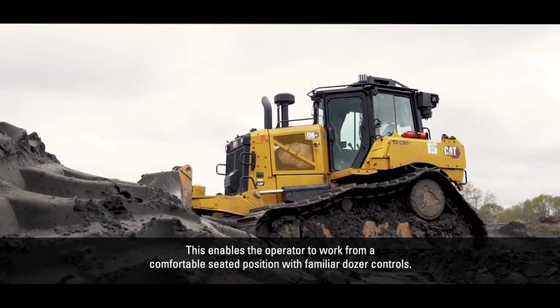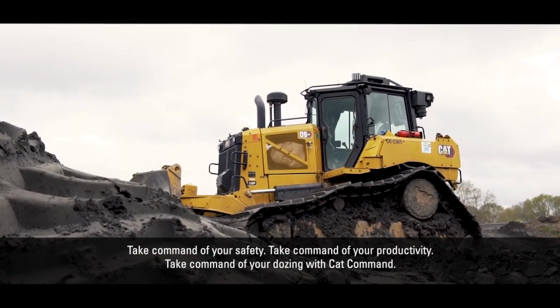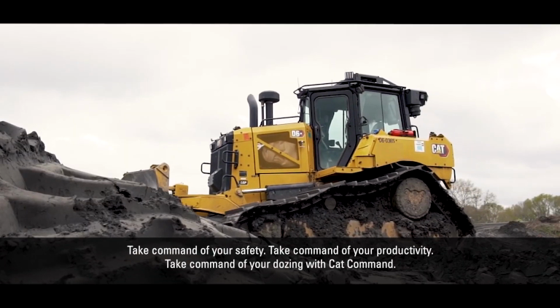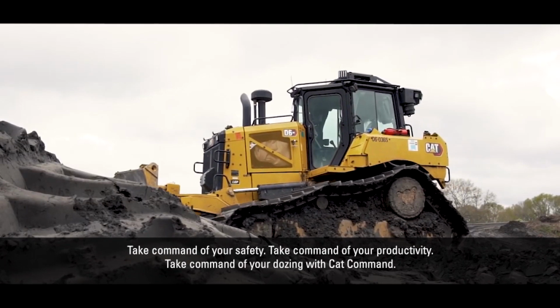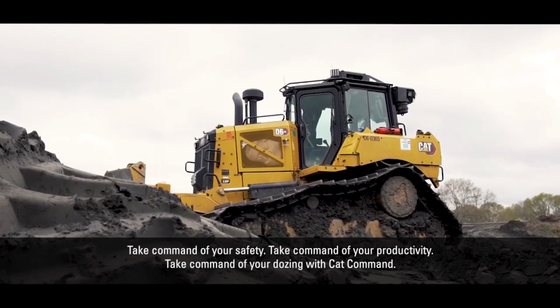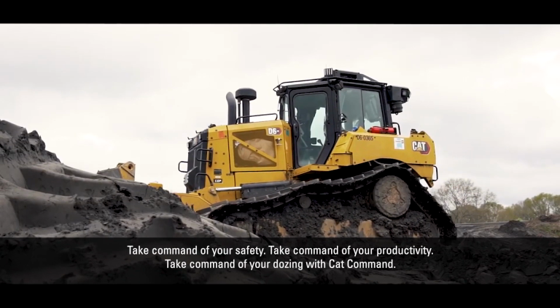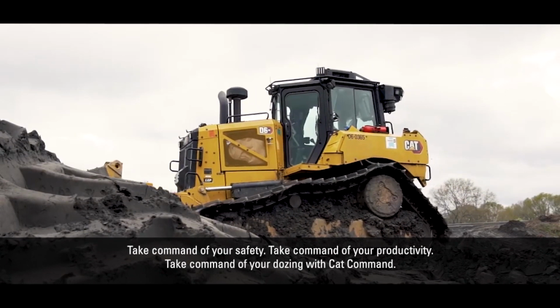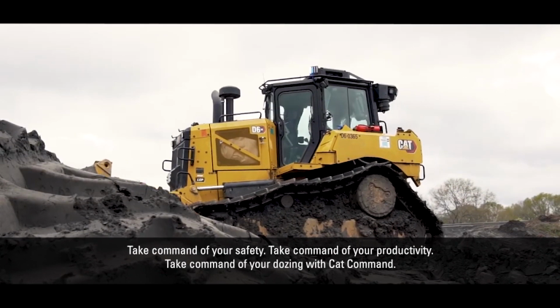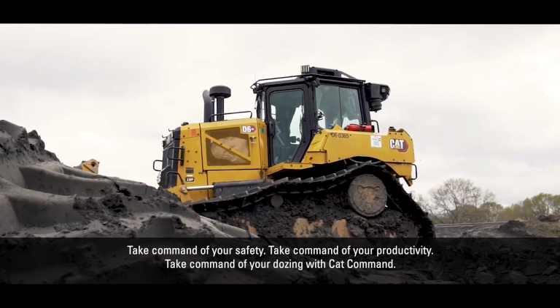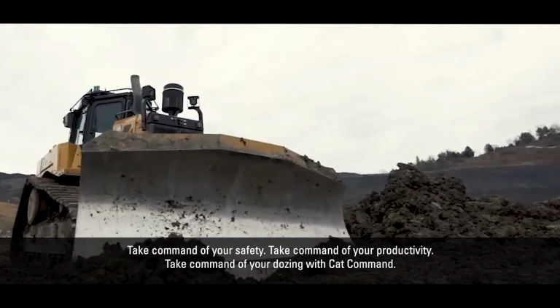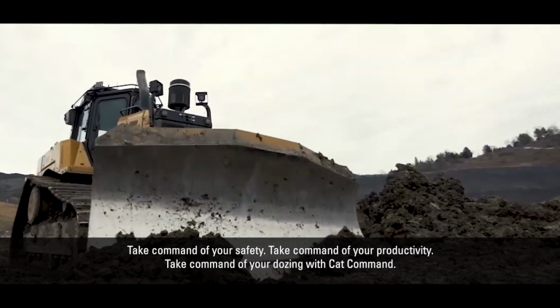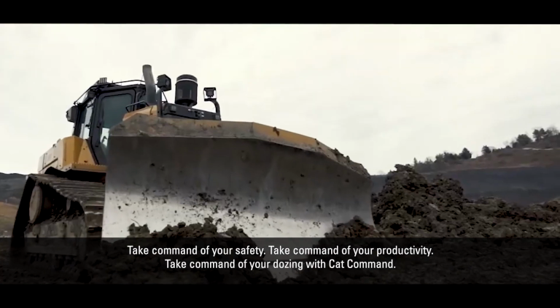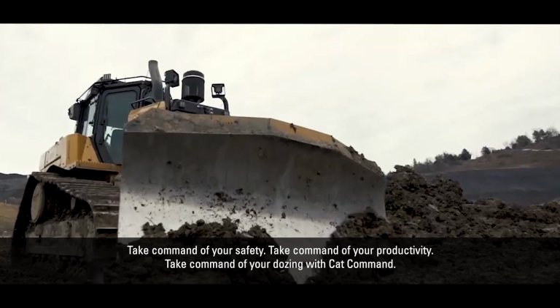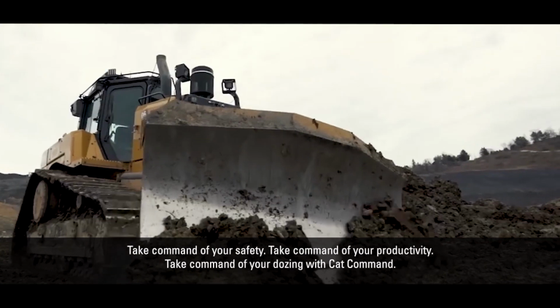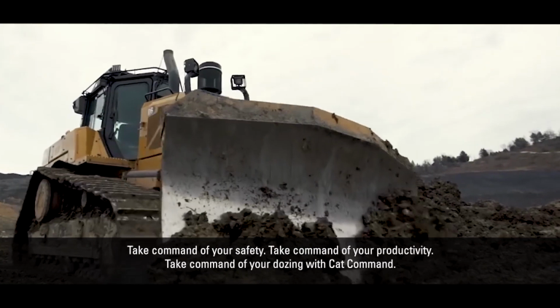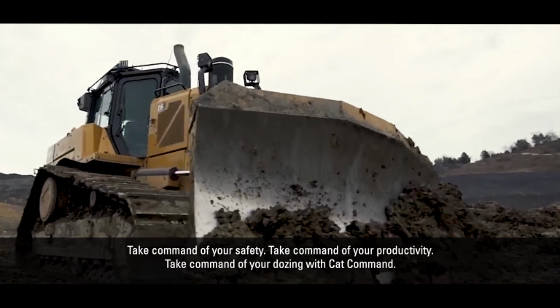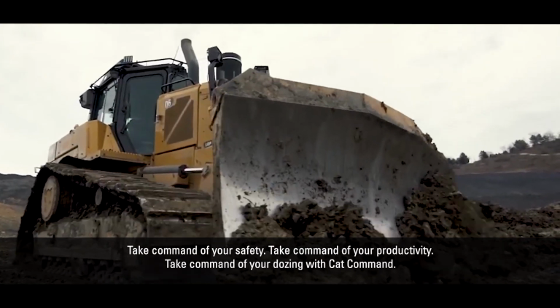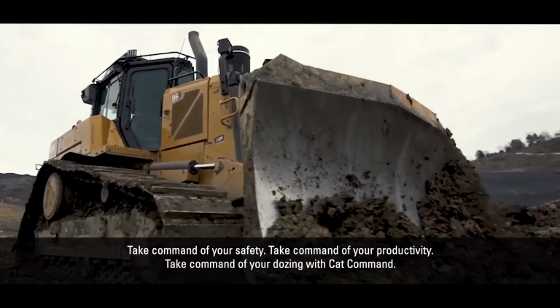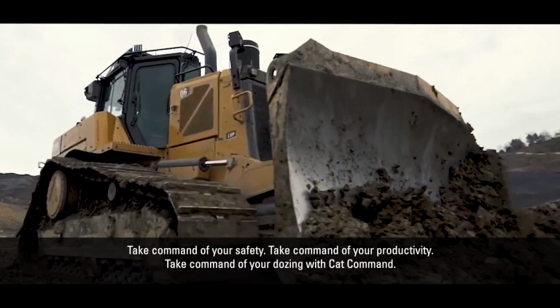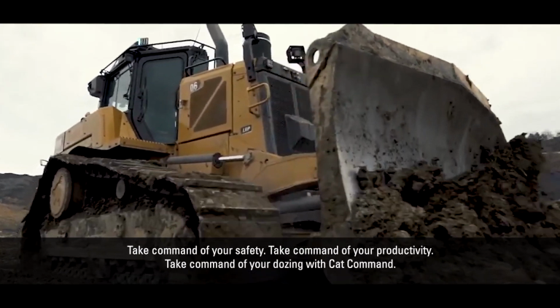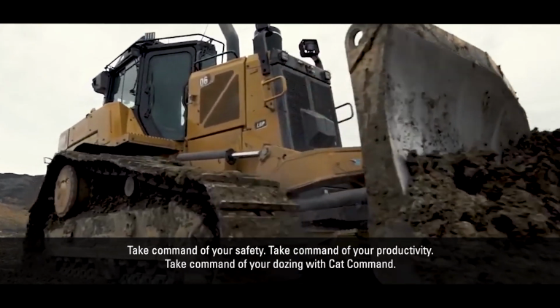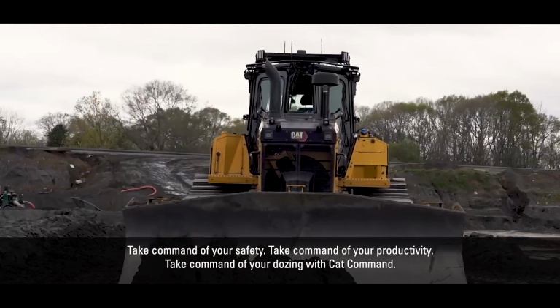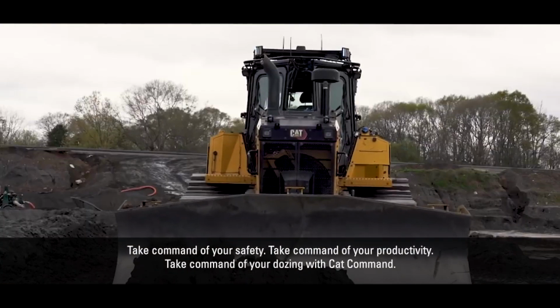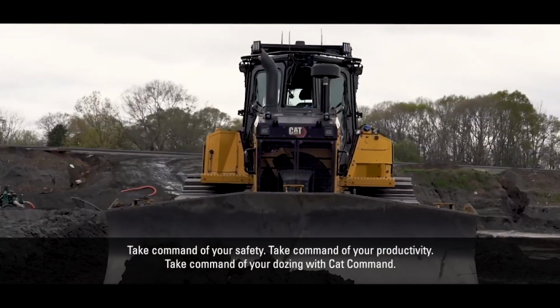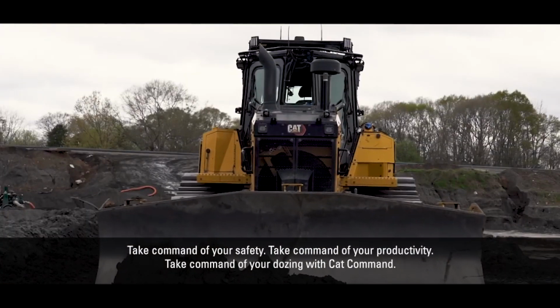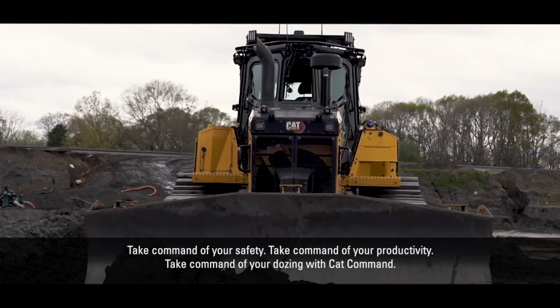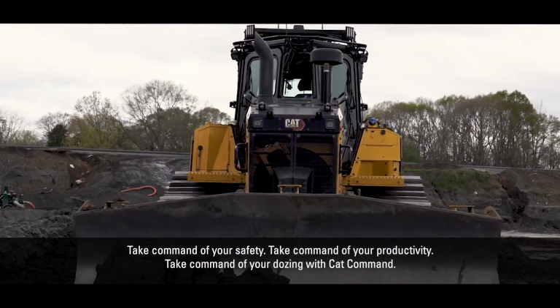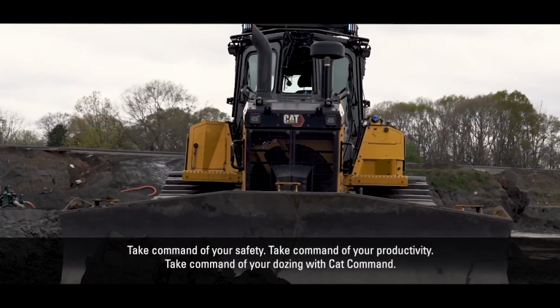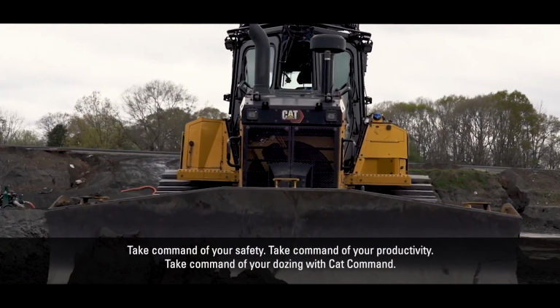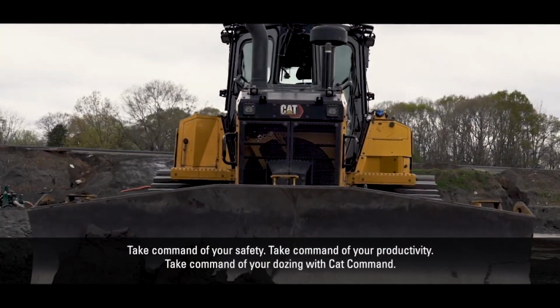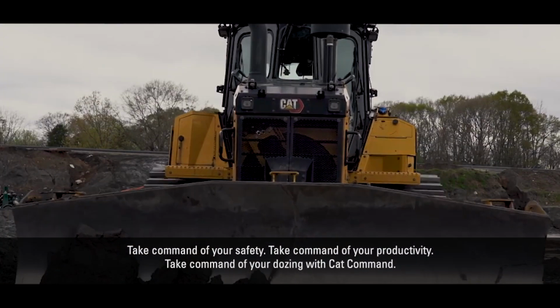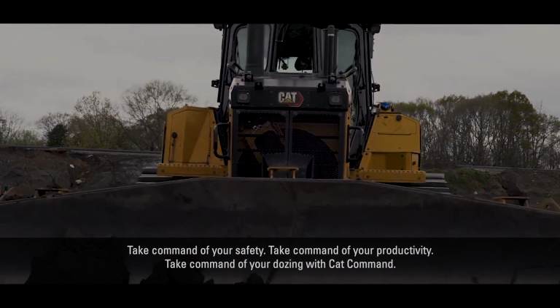Take command of your safety. Take command of your productivity. Take command of your dozing with CAT Command.